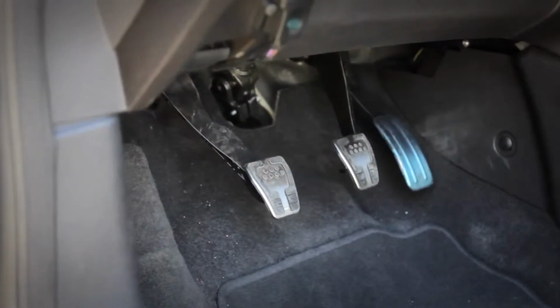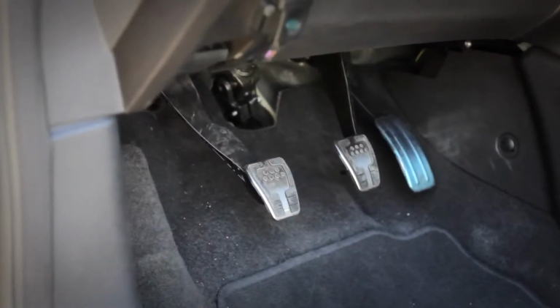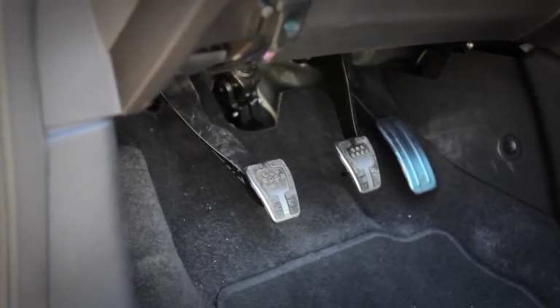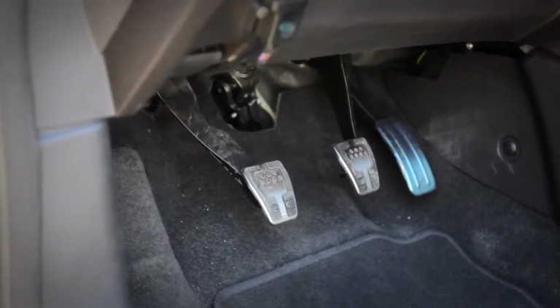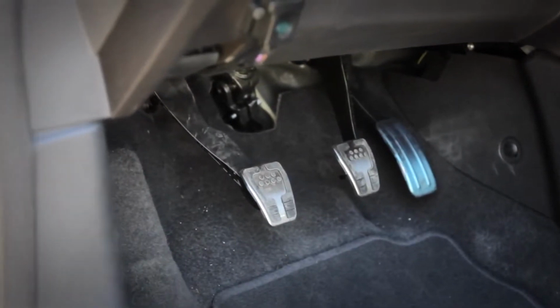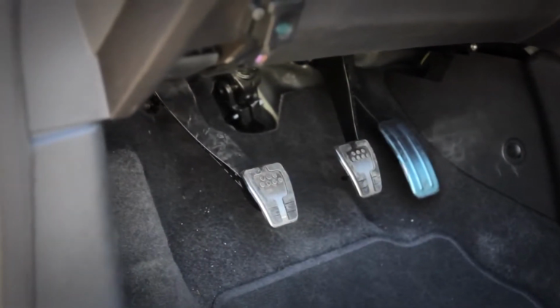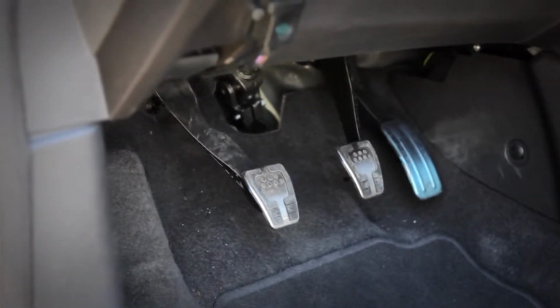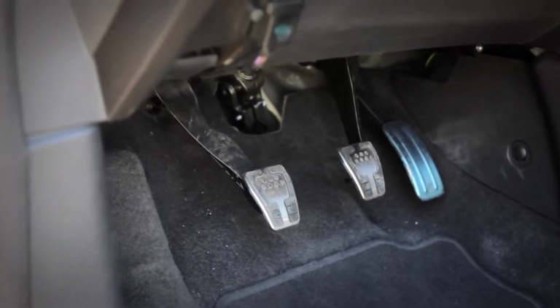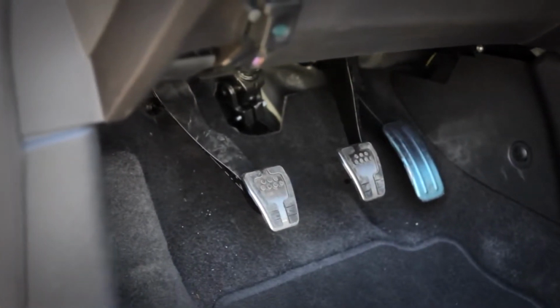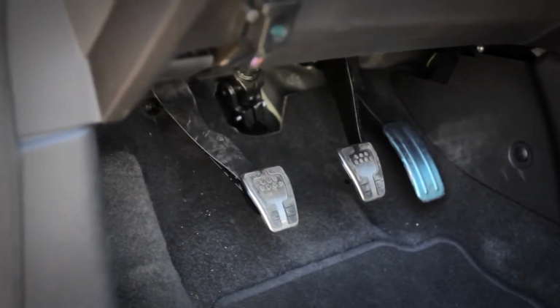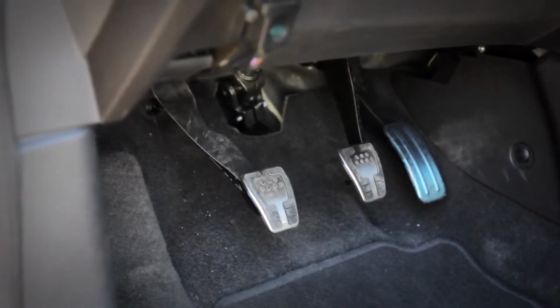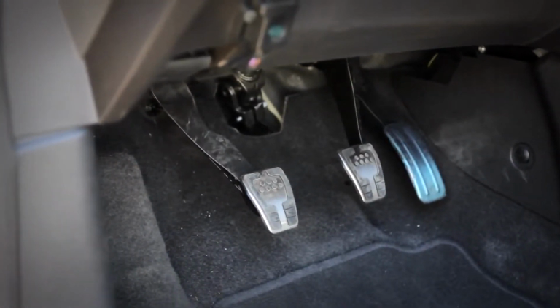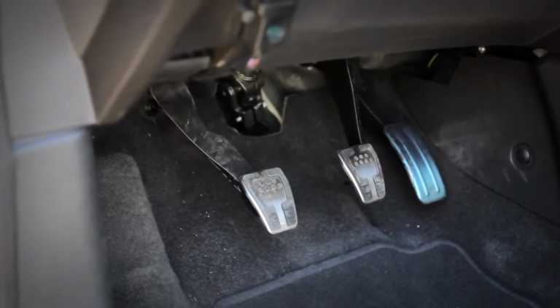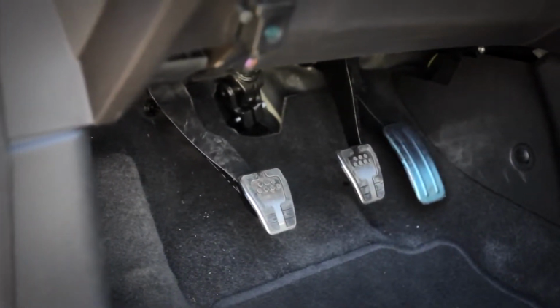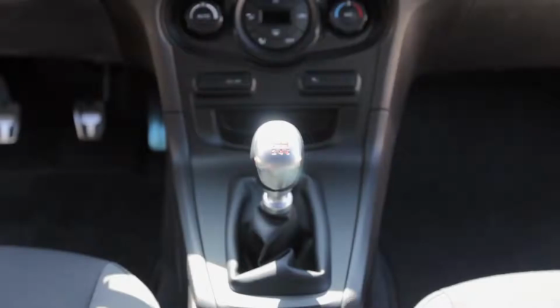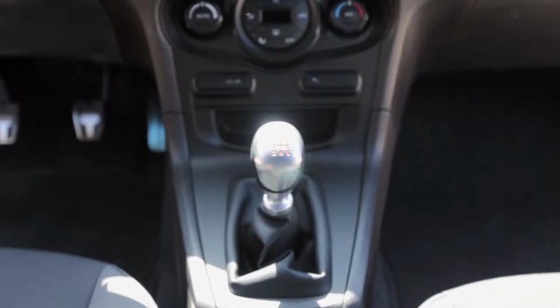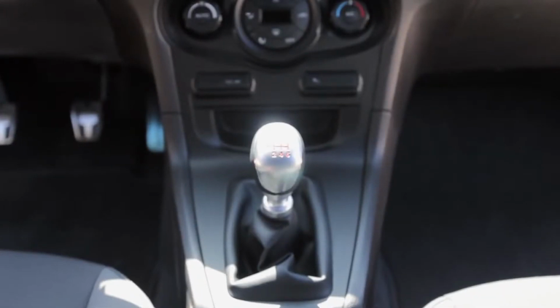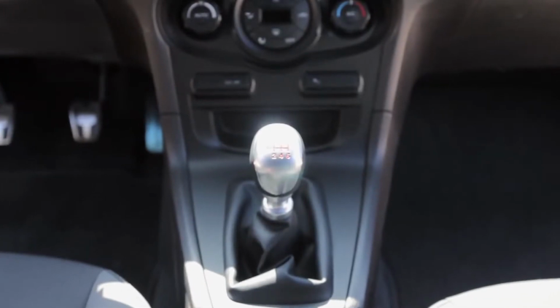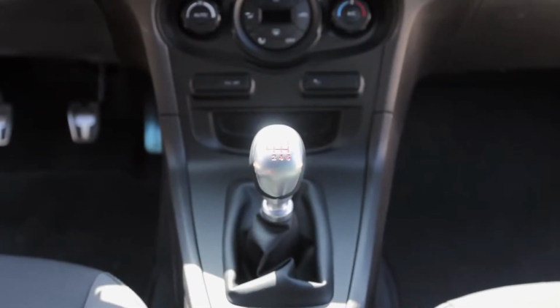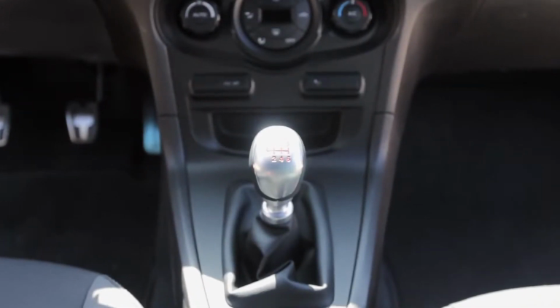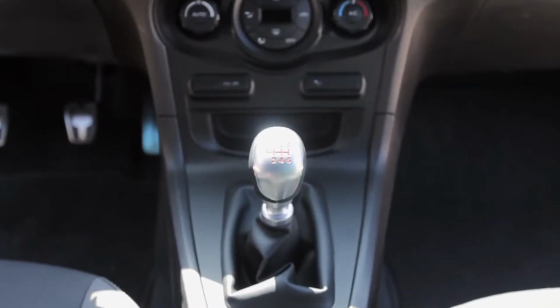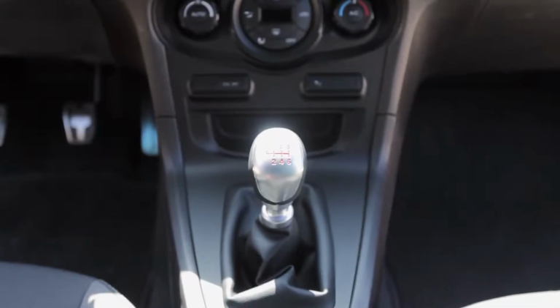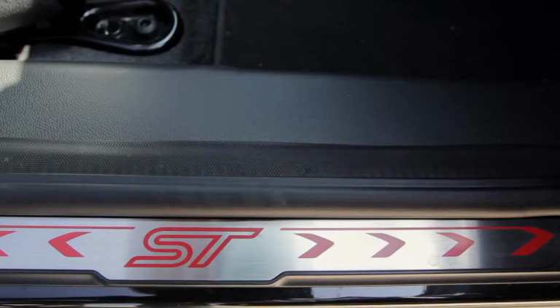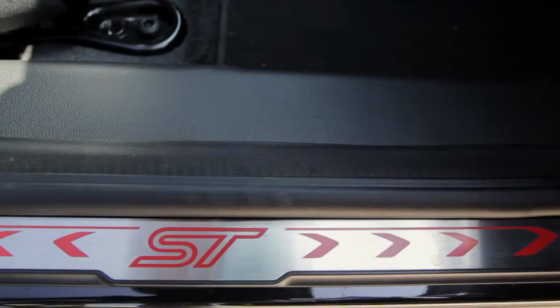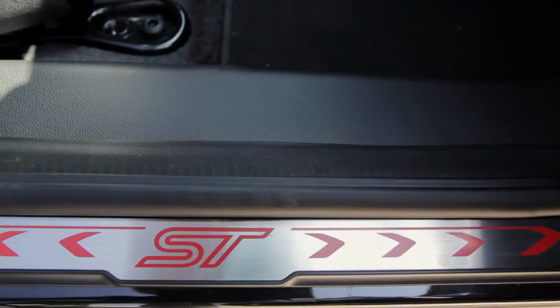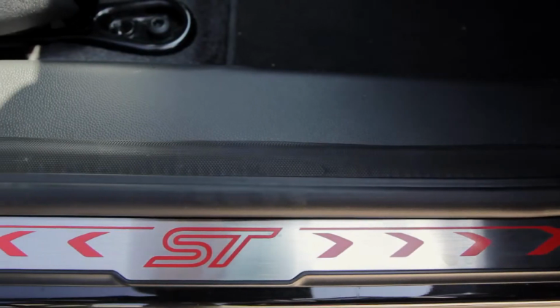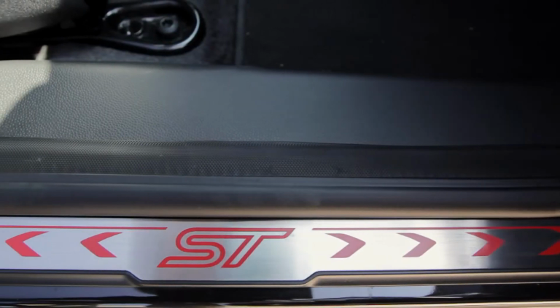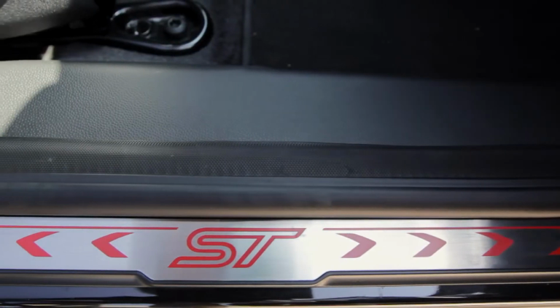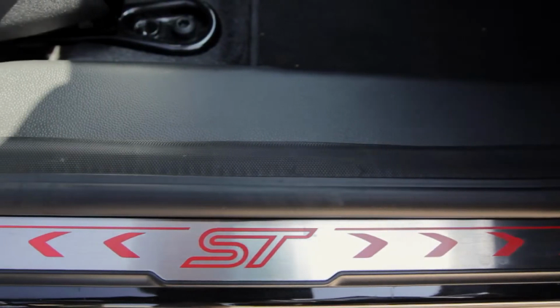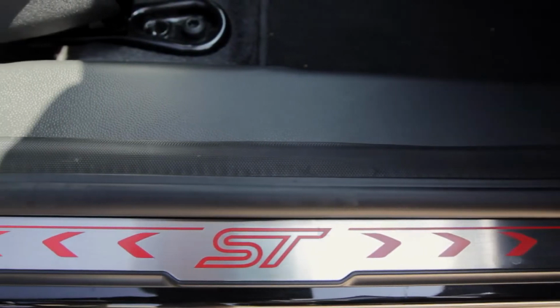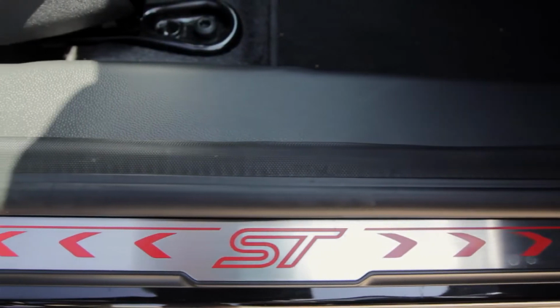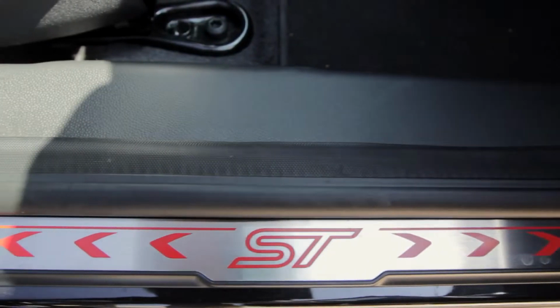The pedals are not in an ideal location for heel-toeing, and the Abarth does that quite a bit better.